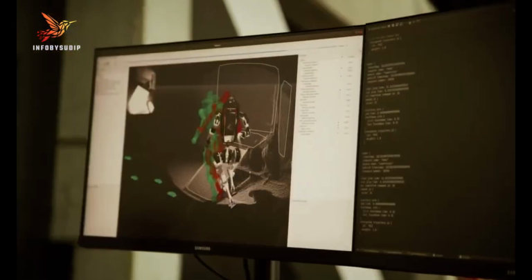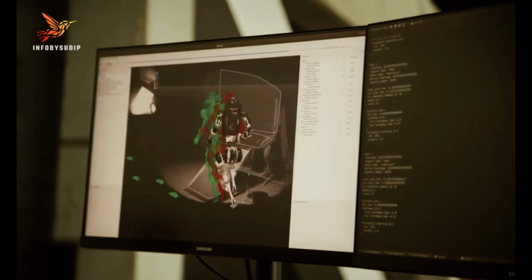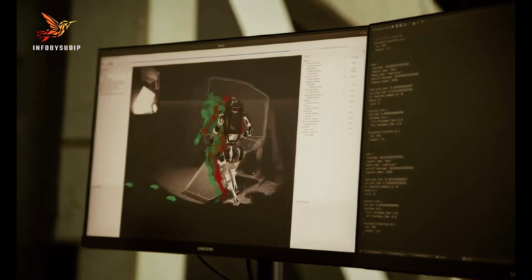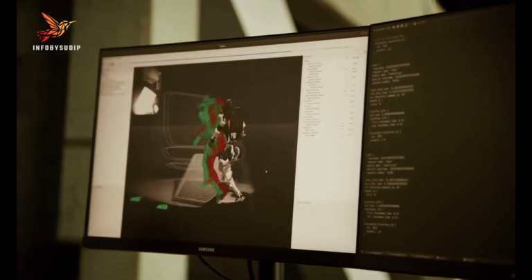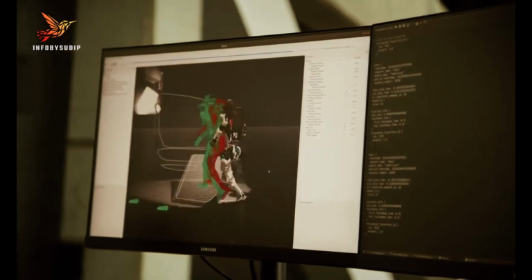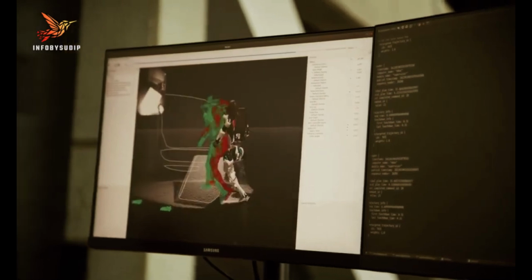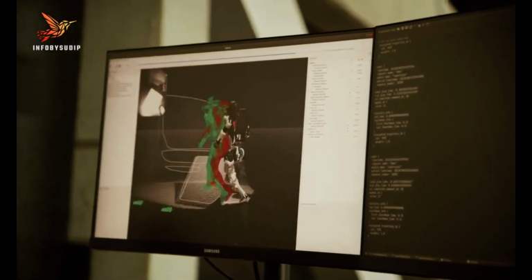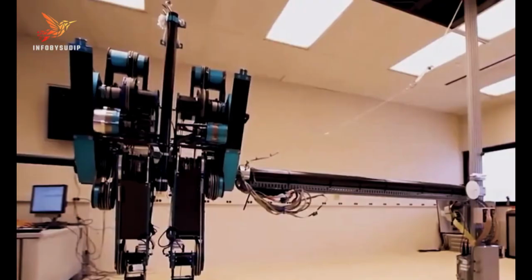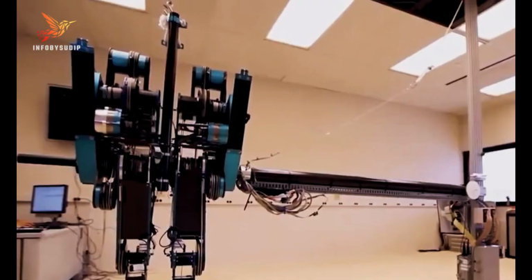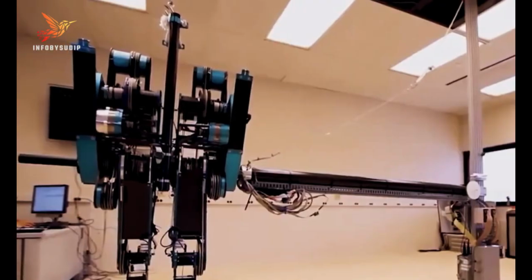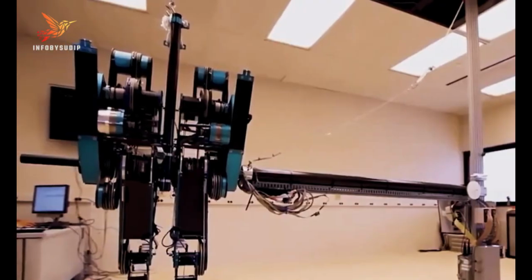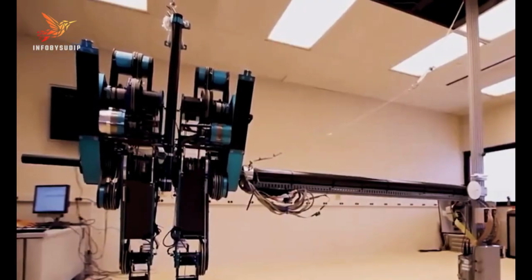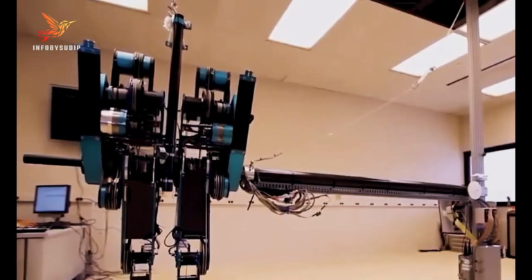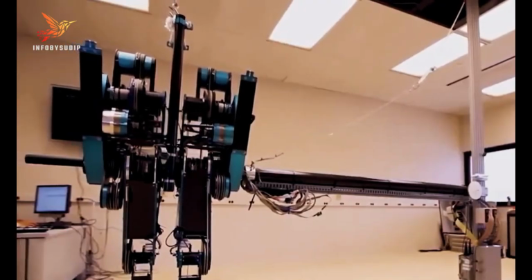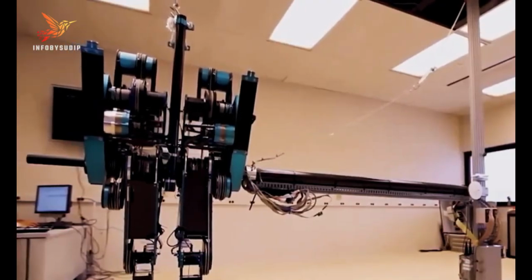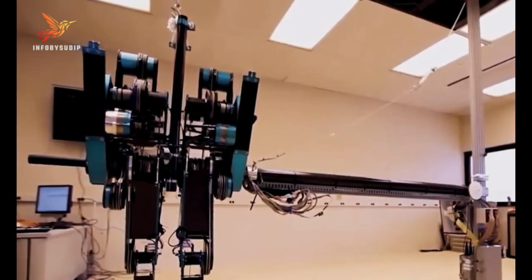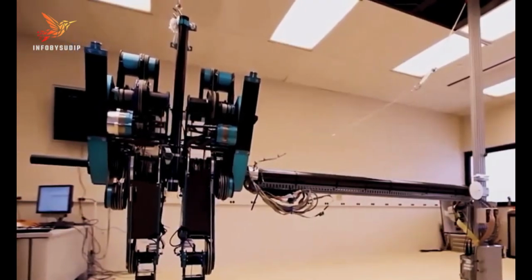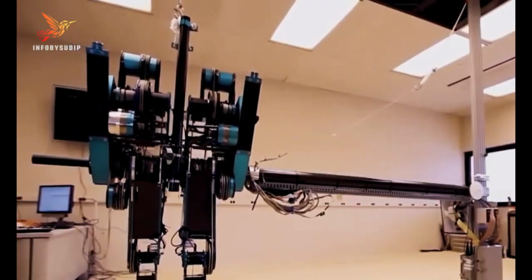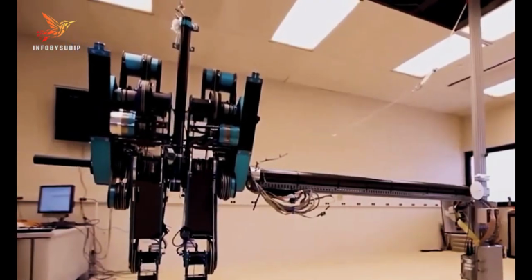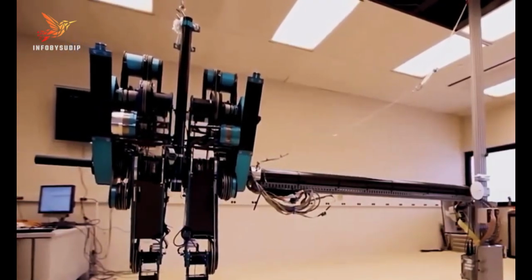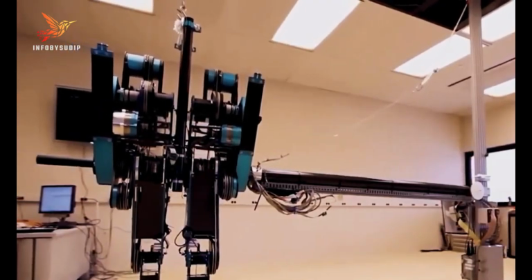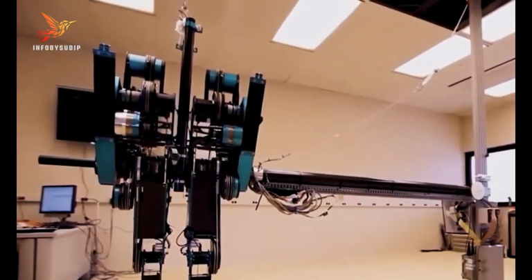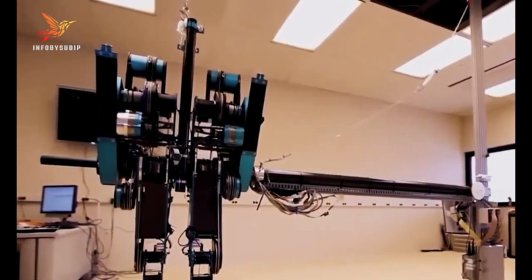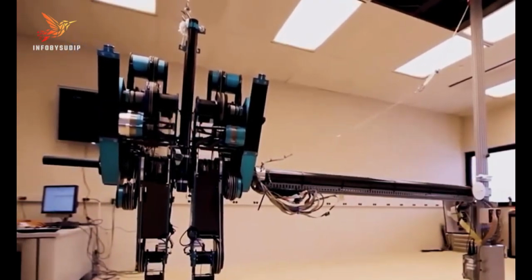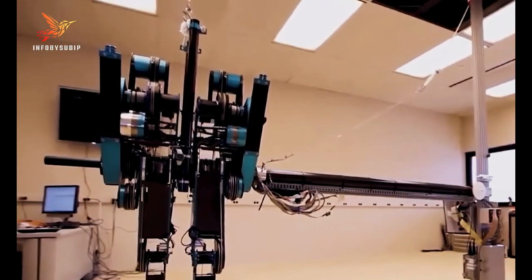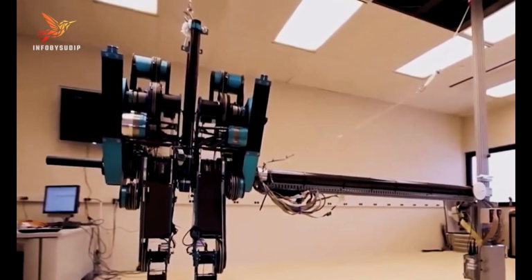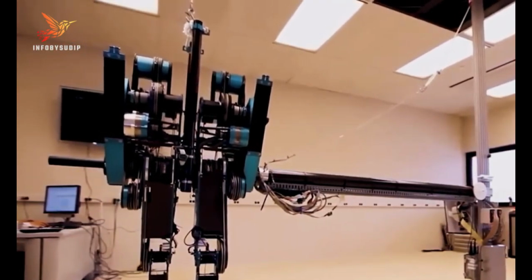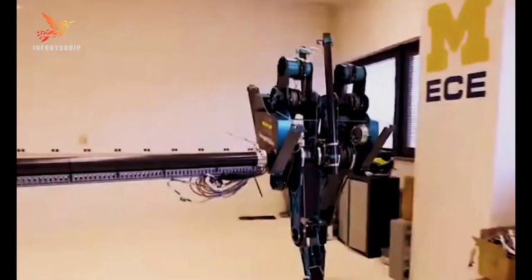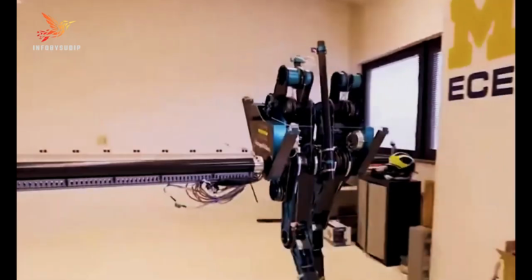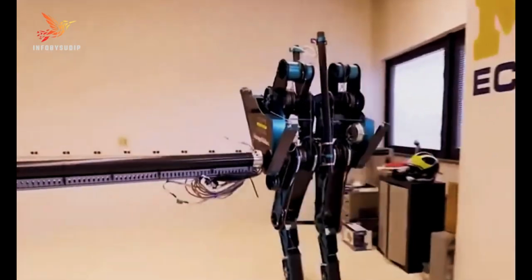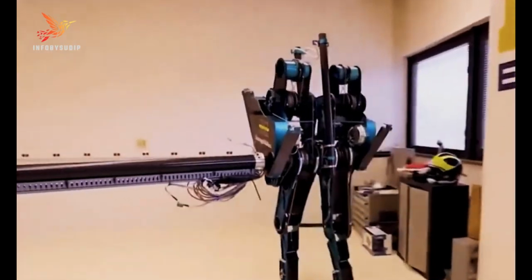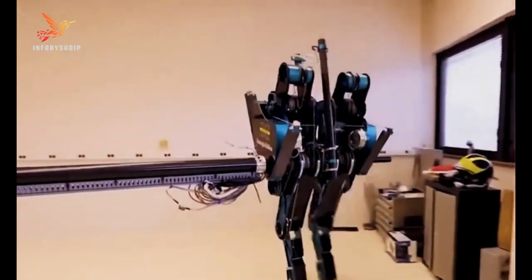Researchers have used Mabel to better understand how humans walk and to develop insights into more efficient walking for robots.